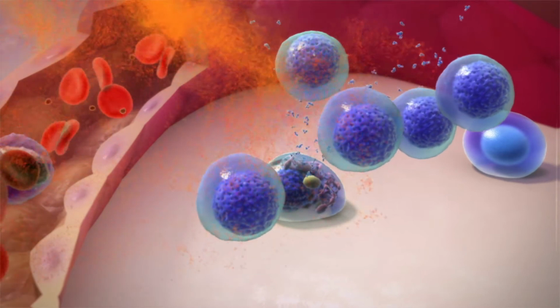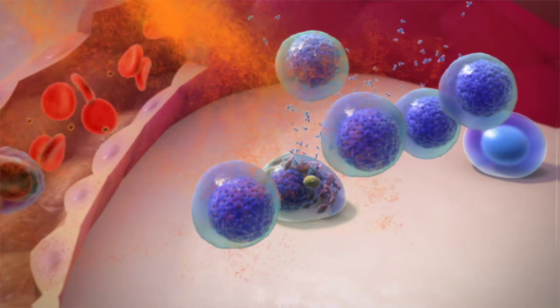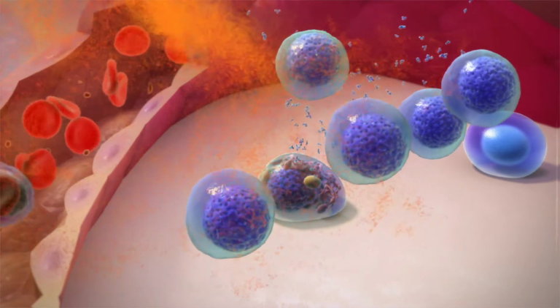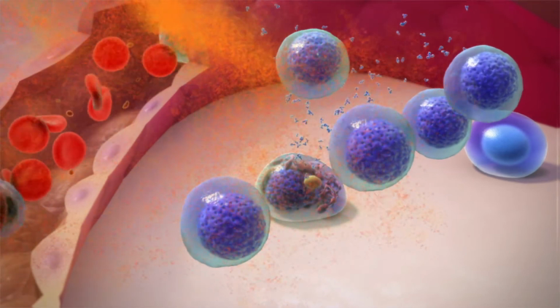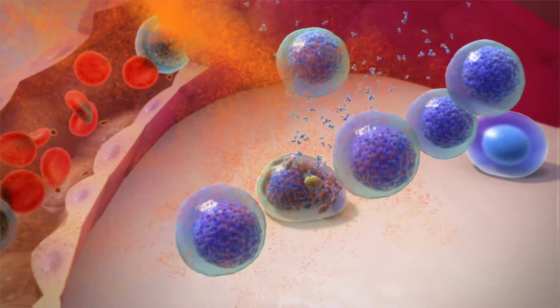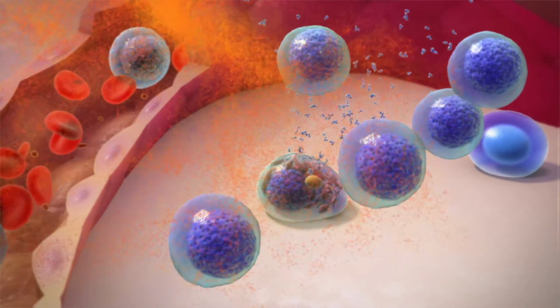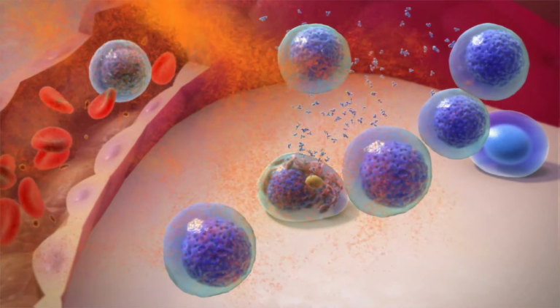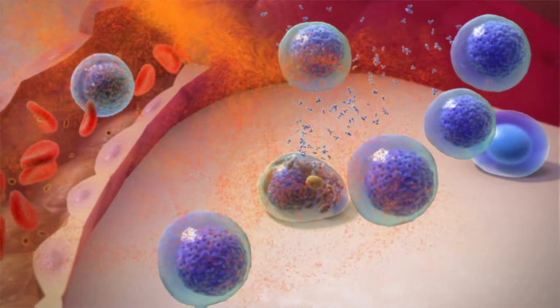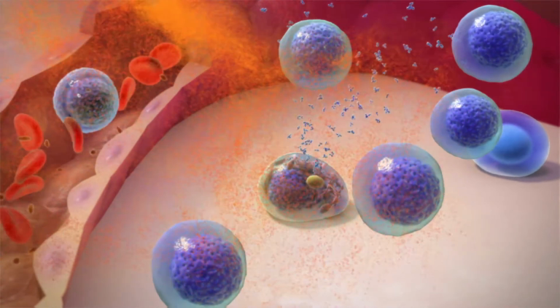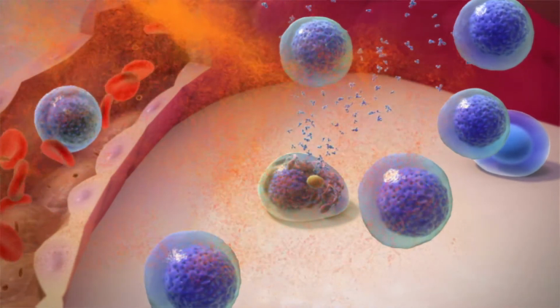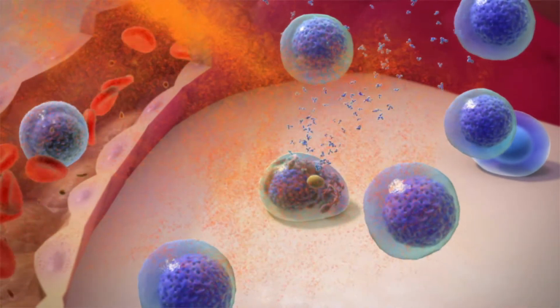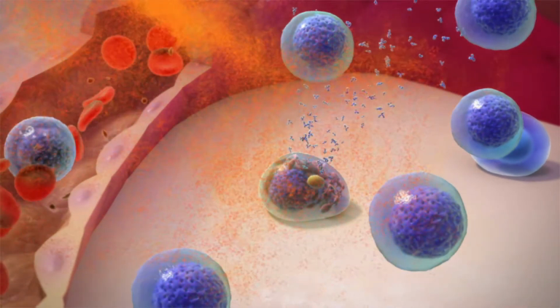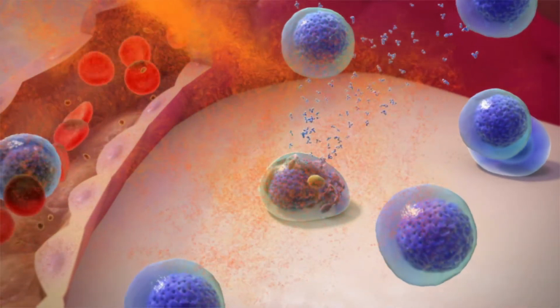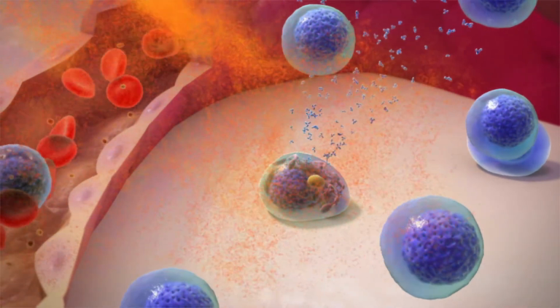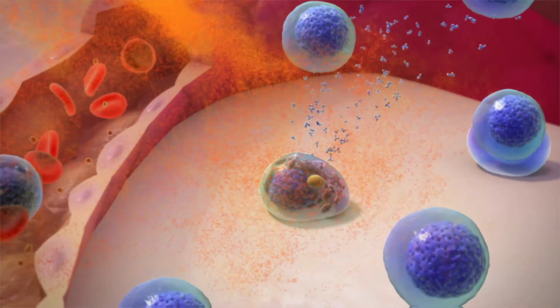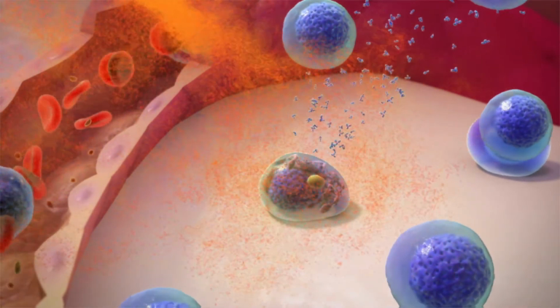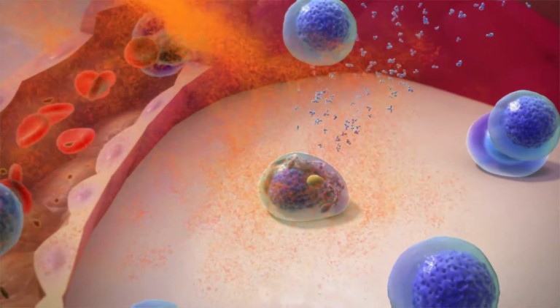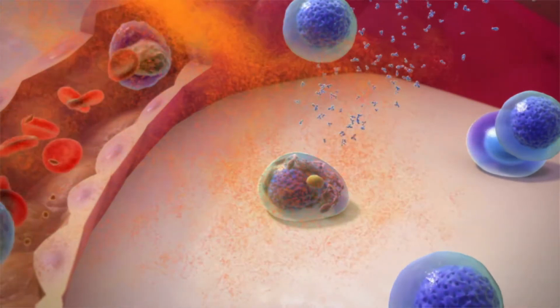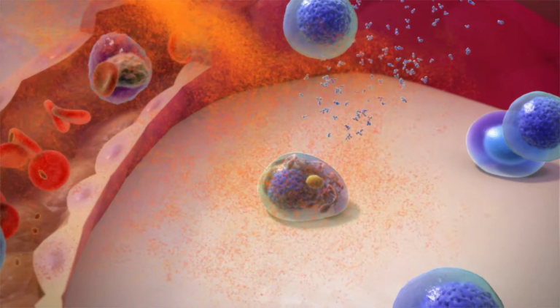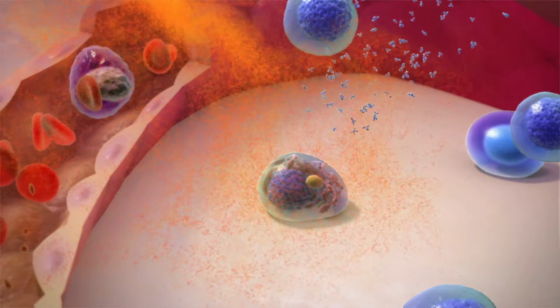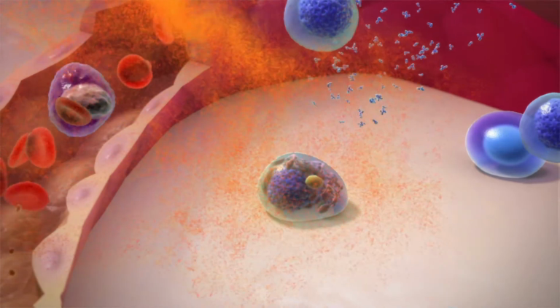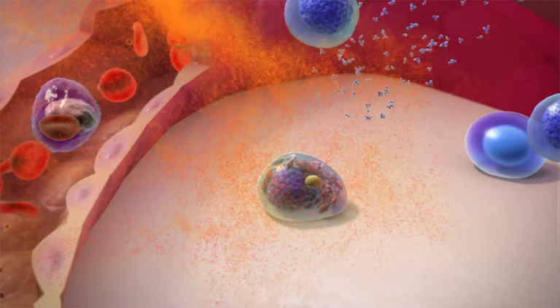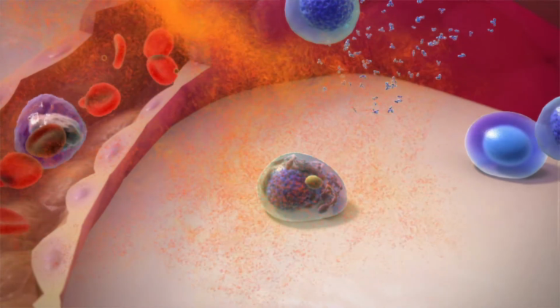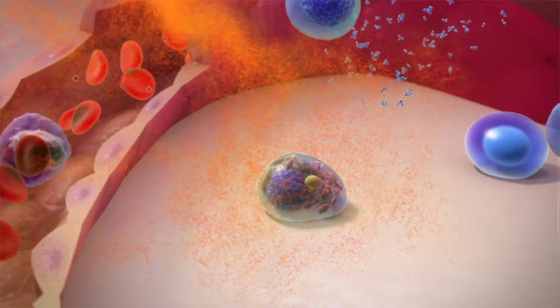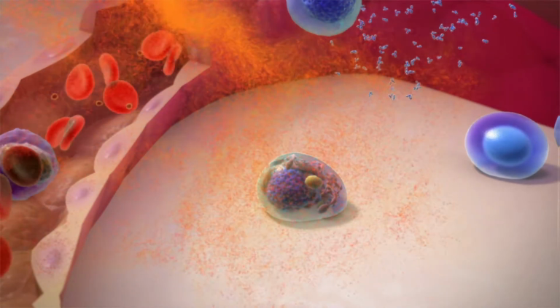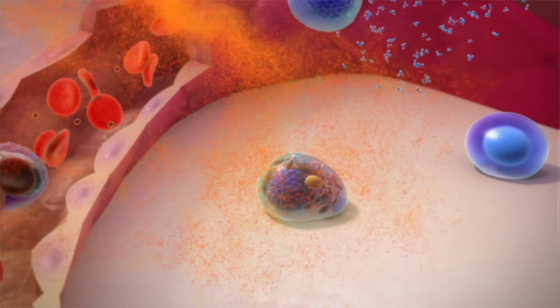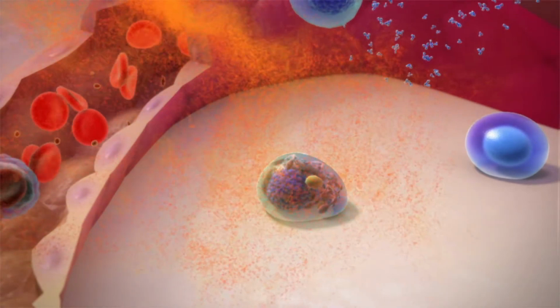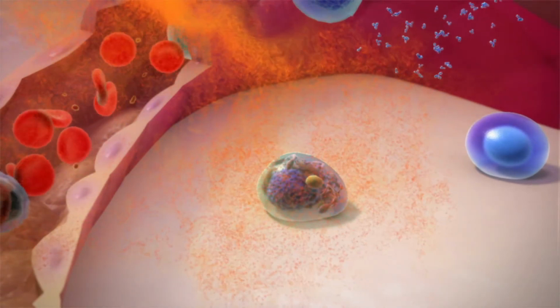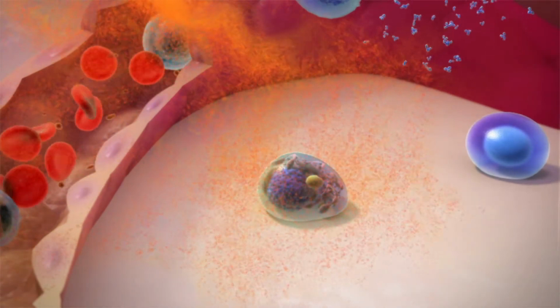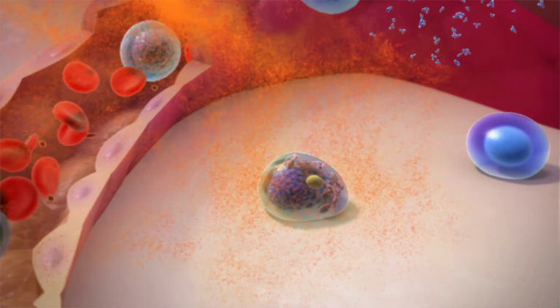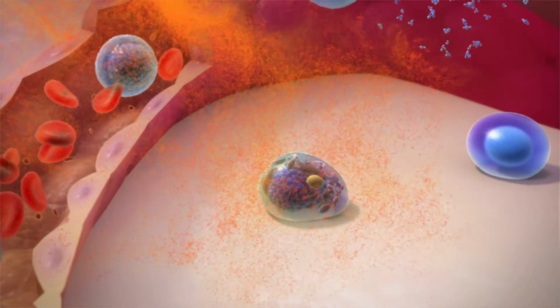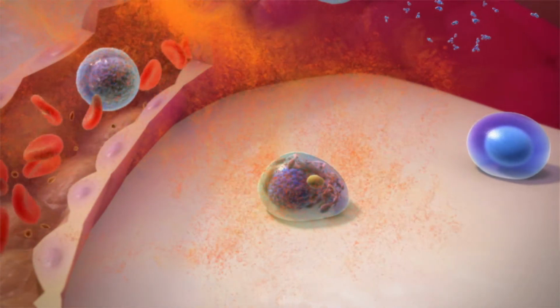Once the invading organism has been removed, chemical signals are released to dampen down the immune response.